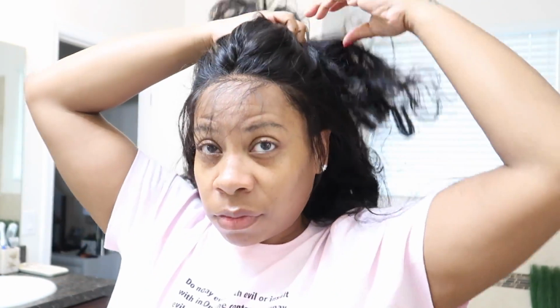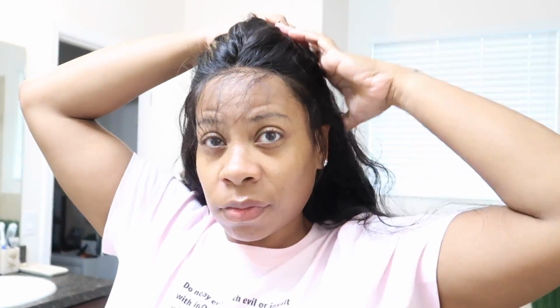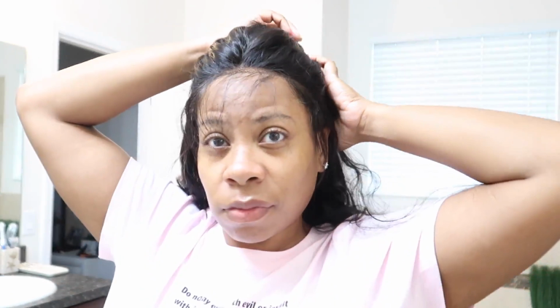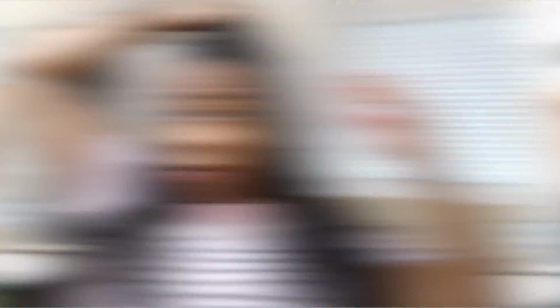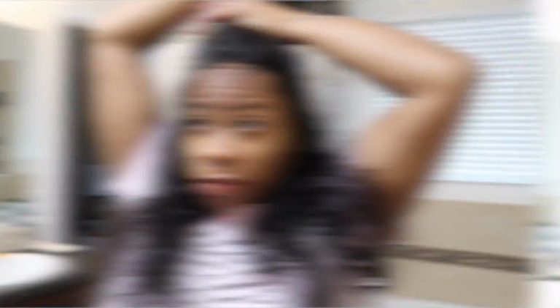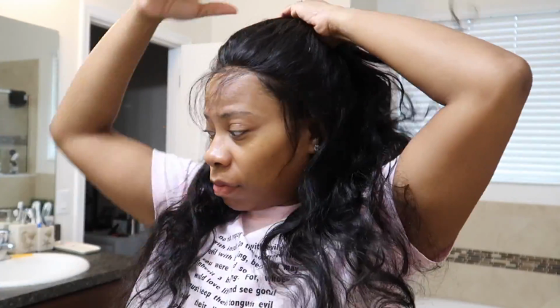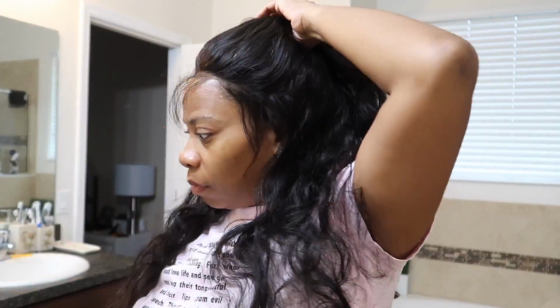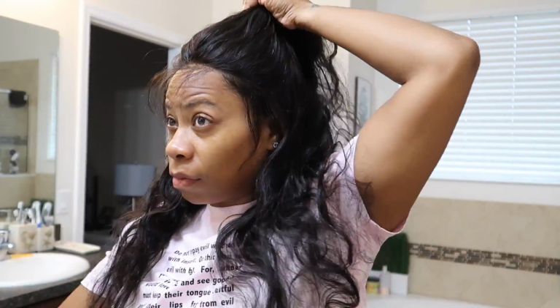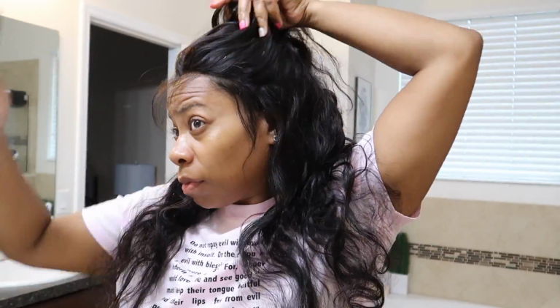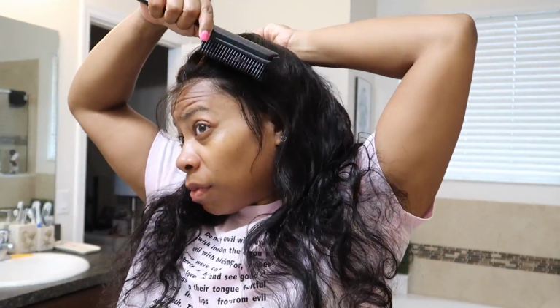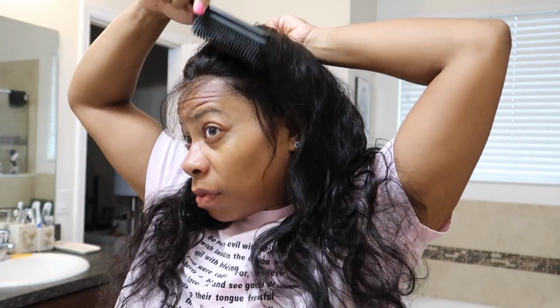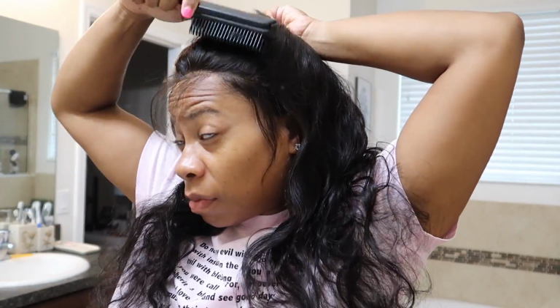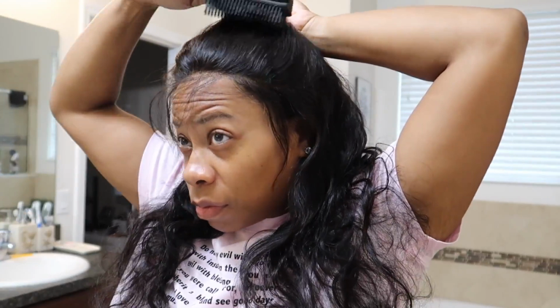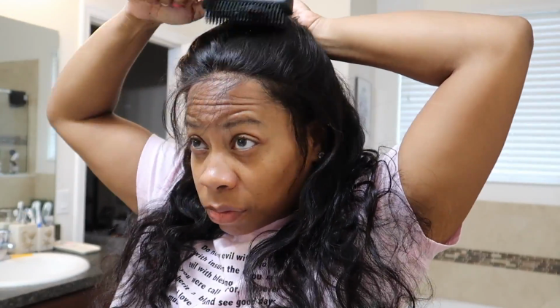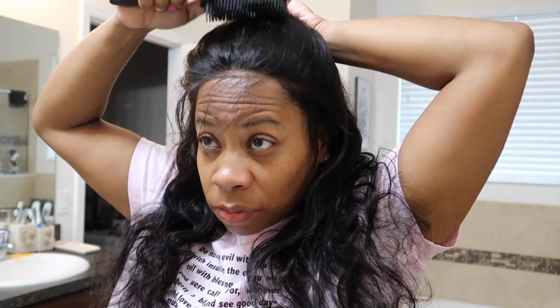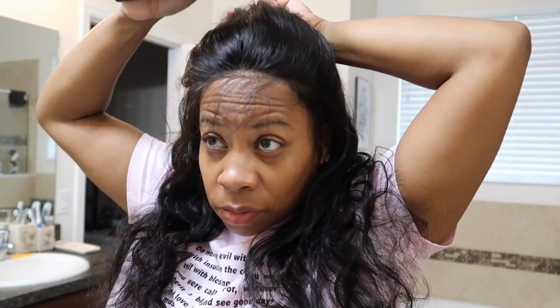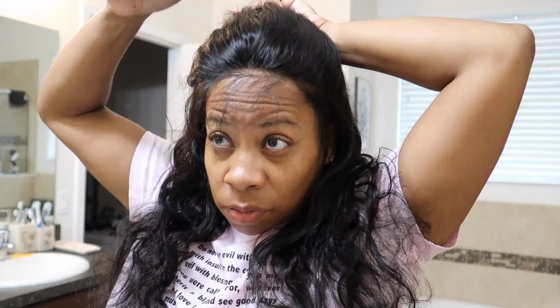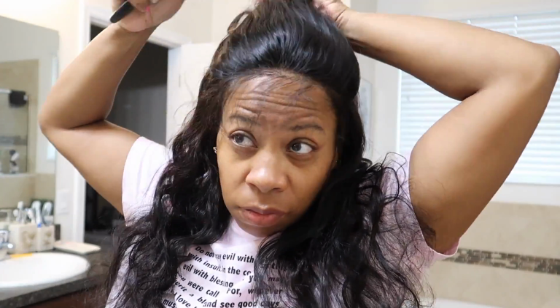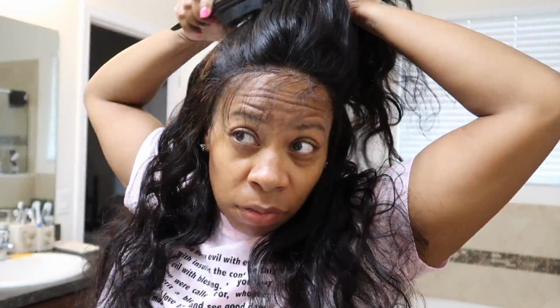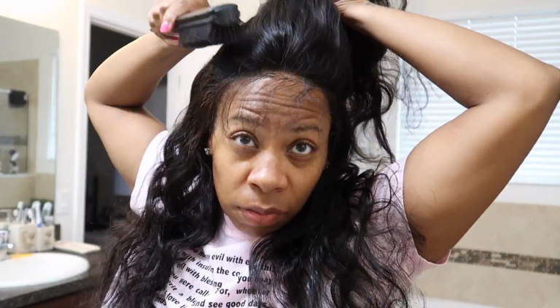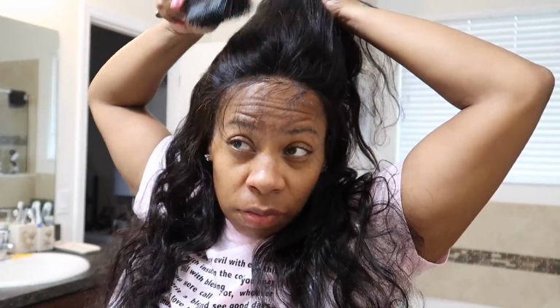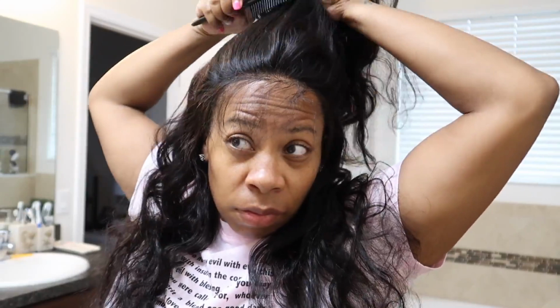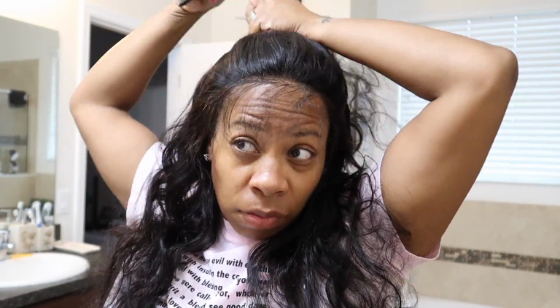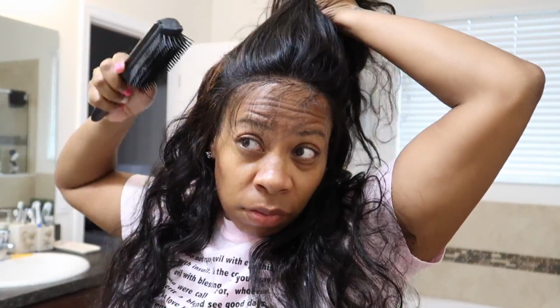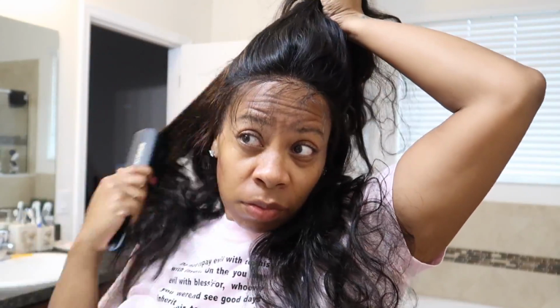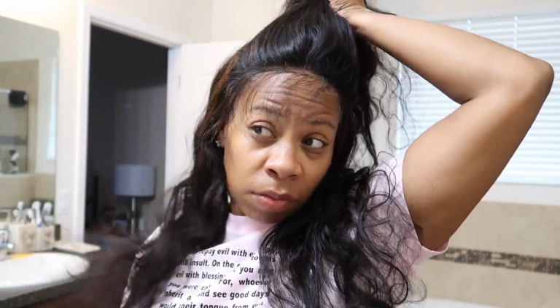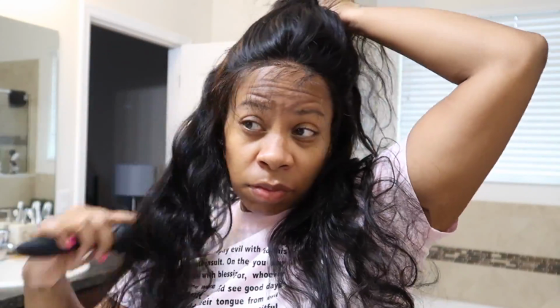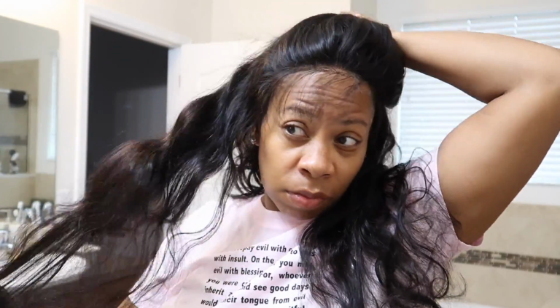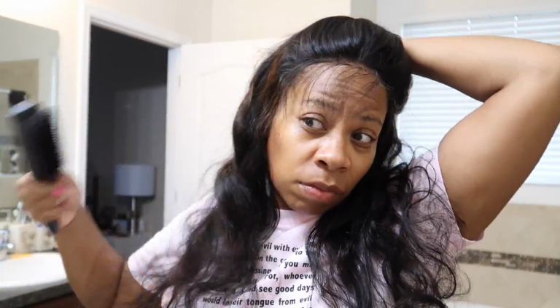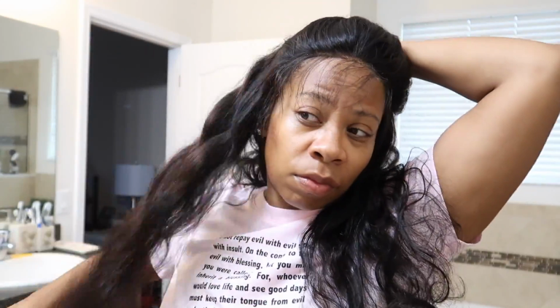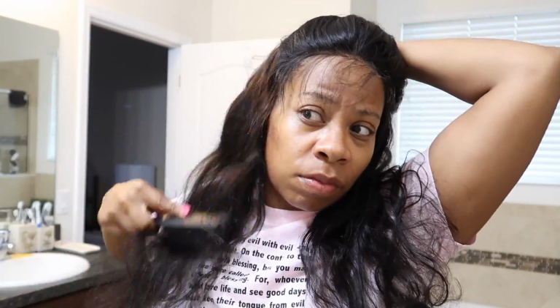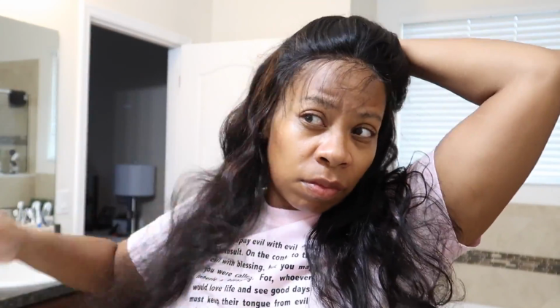I thought I'd do a little something different and do a half up half down hairstyle, and I thought it was pretty cute.